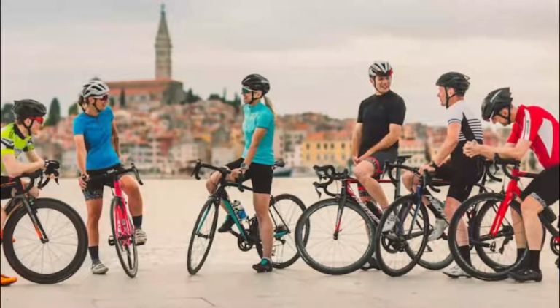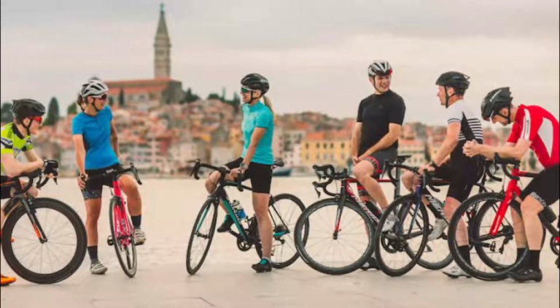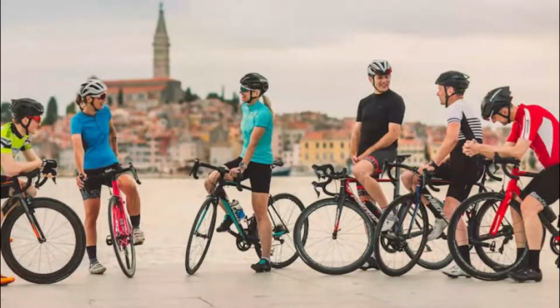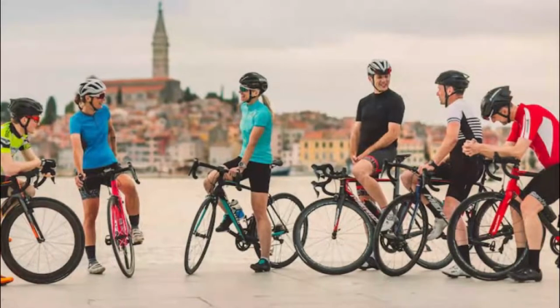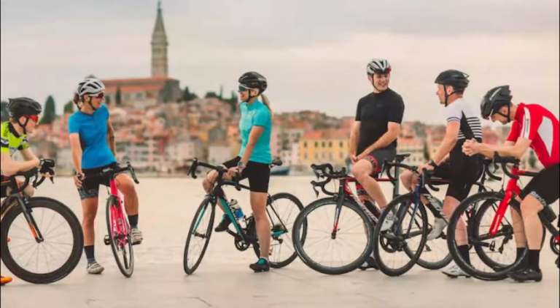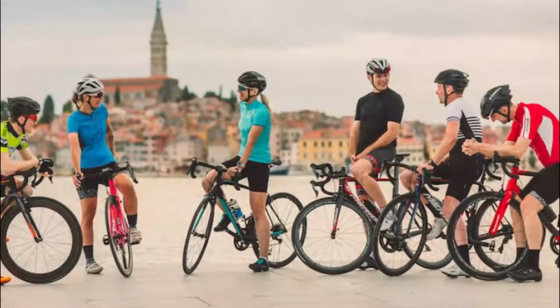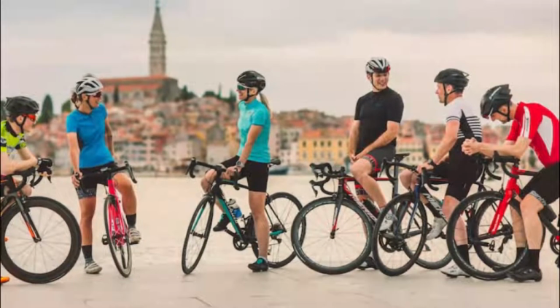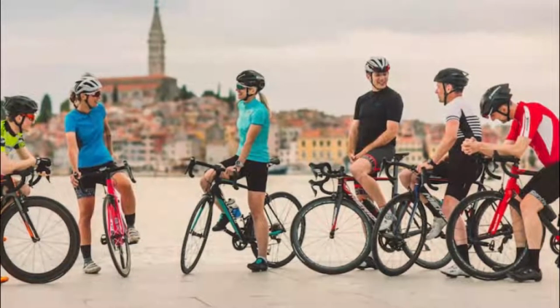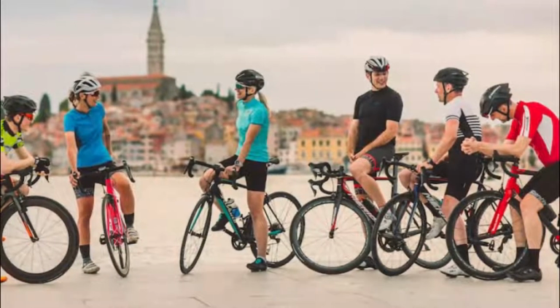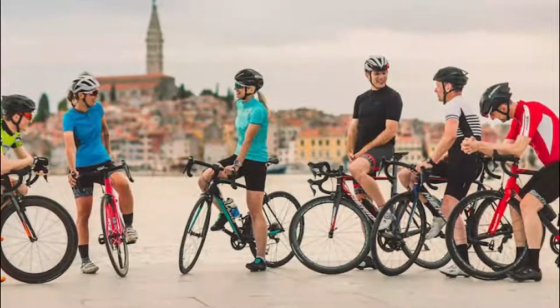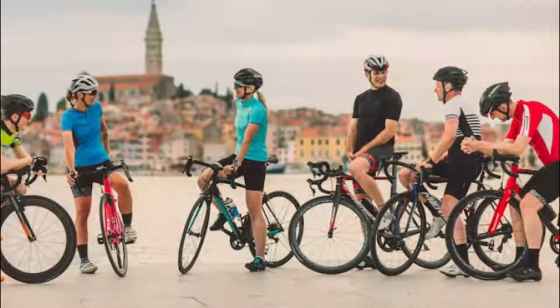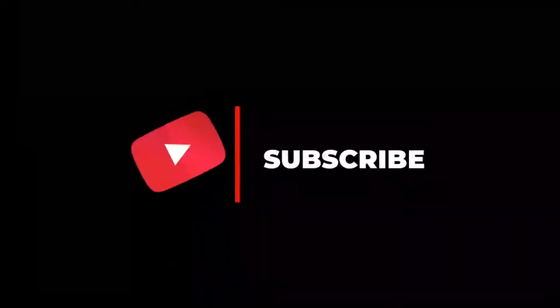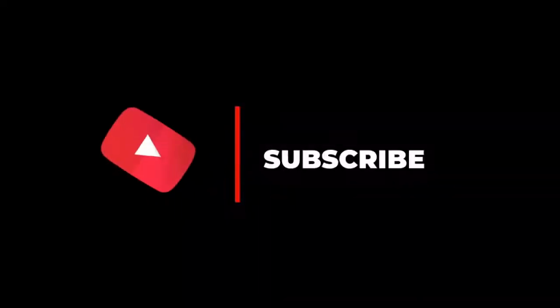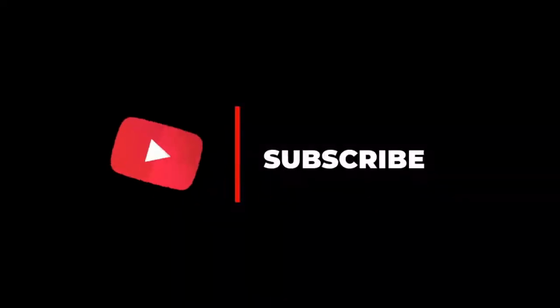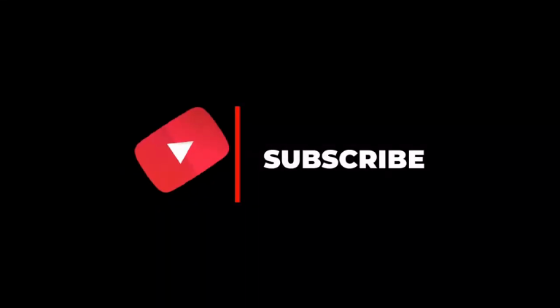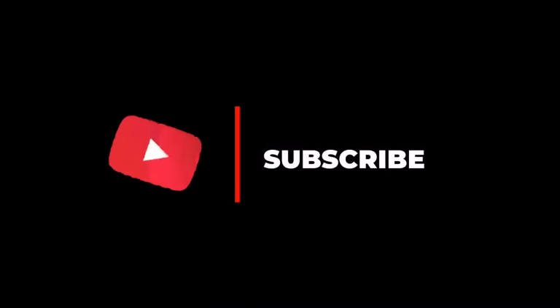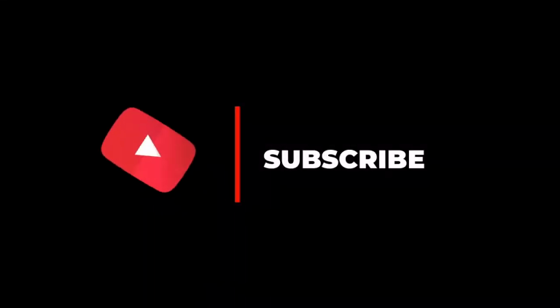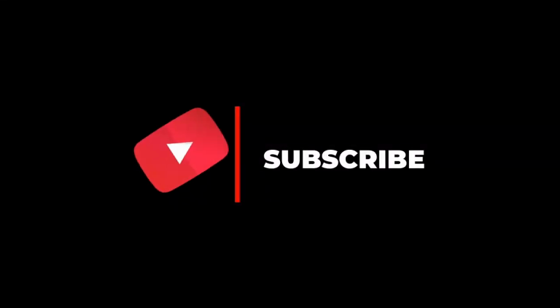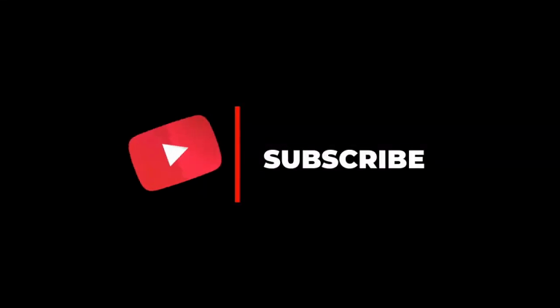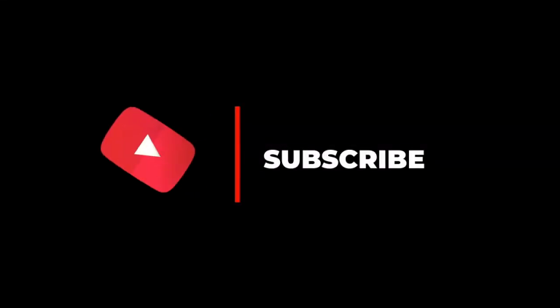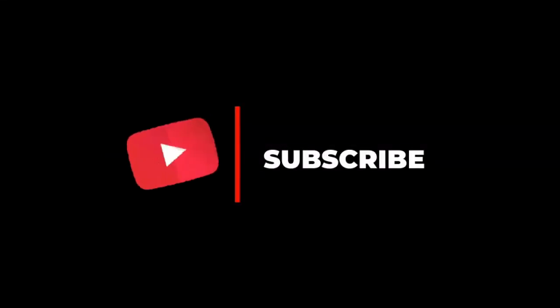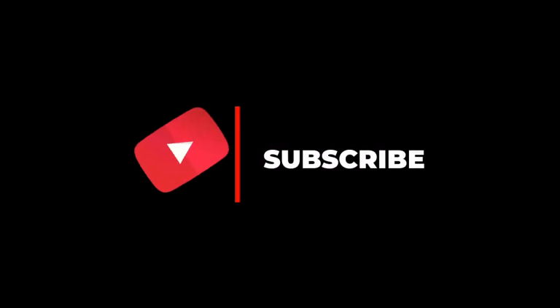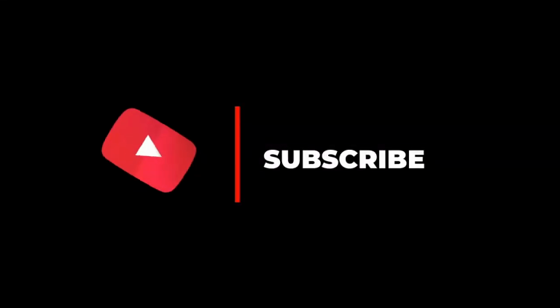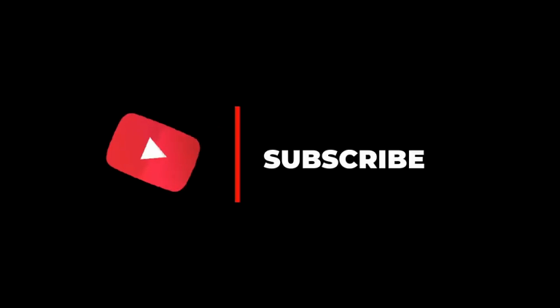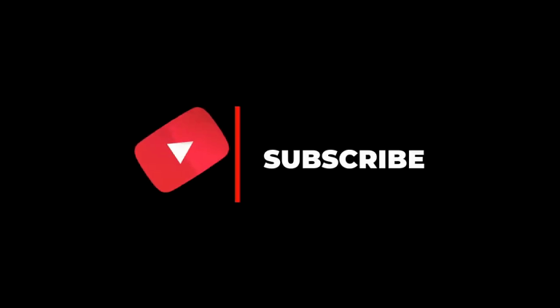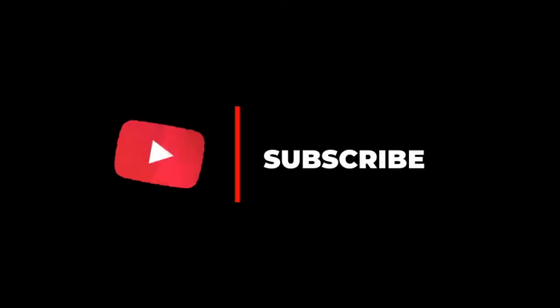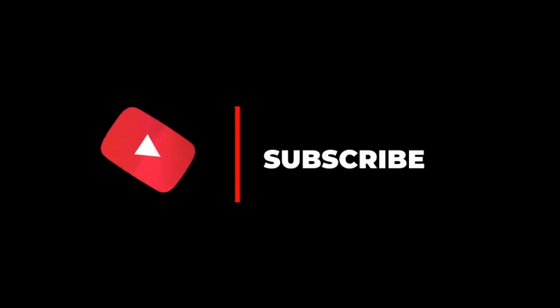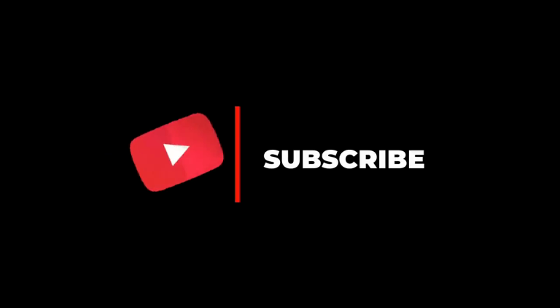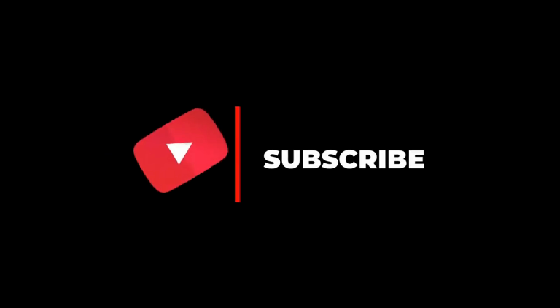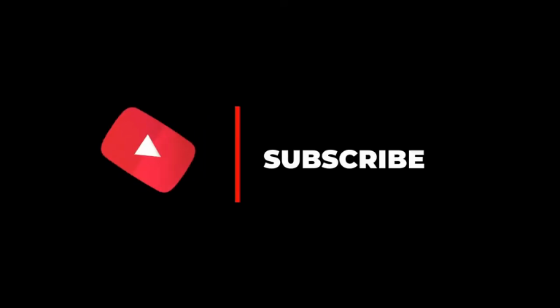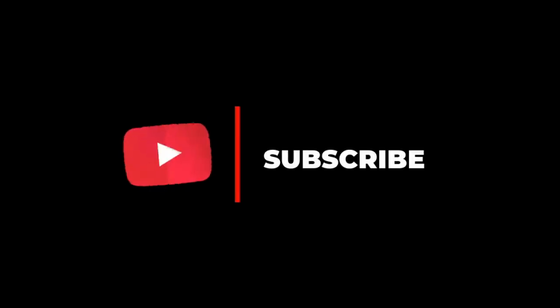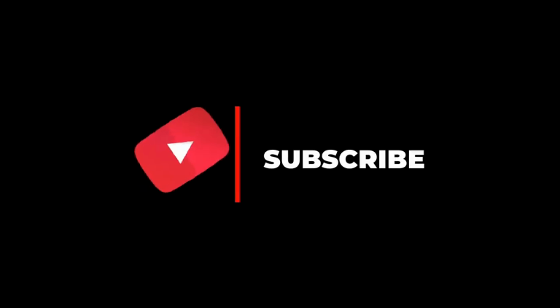Hope you like this video. For more videos, please subscribe to our channel.